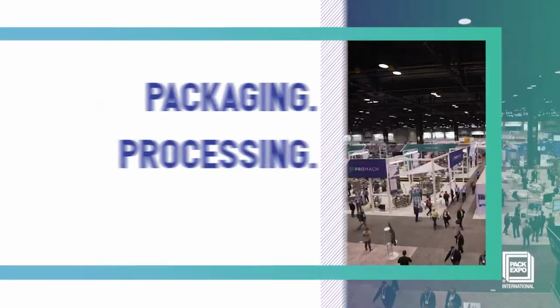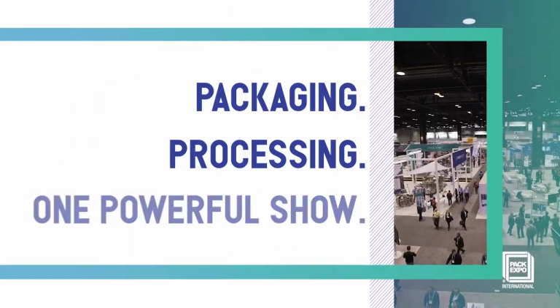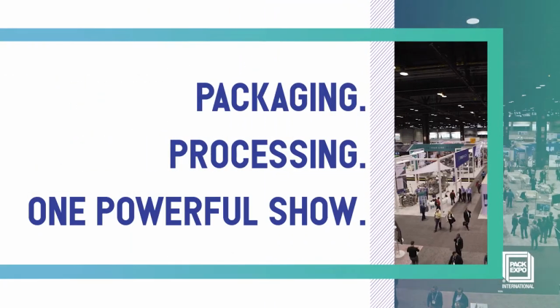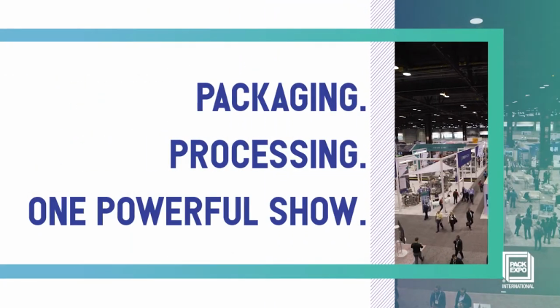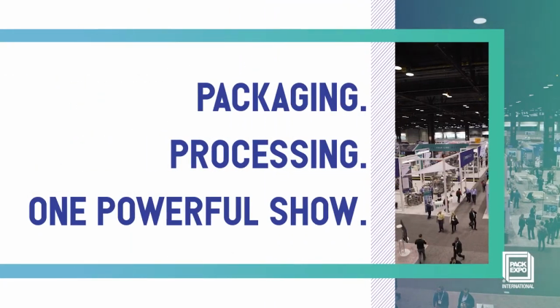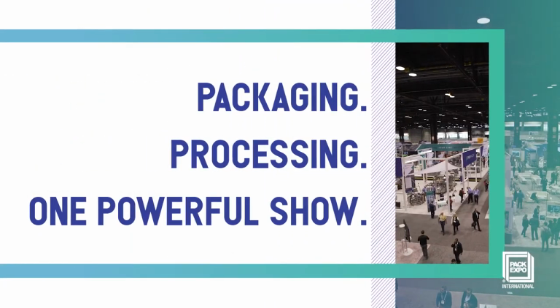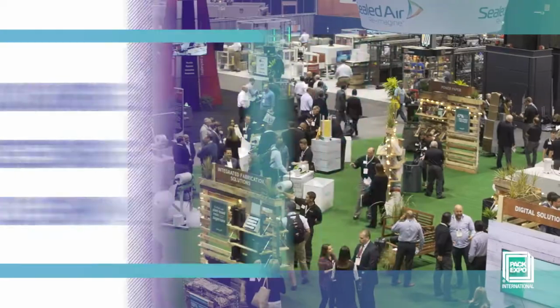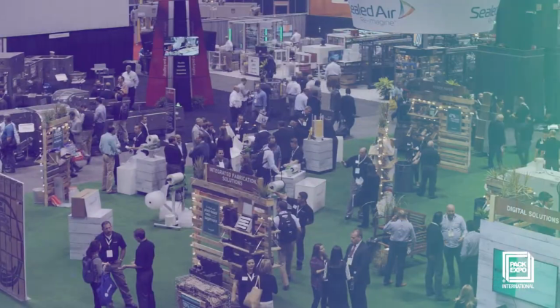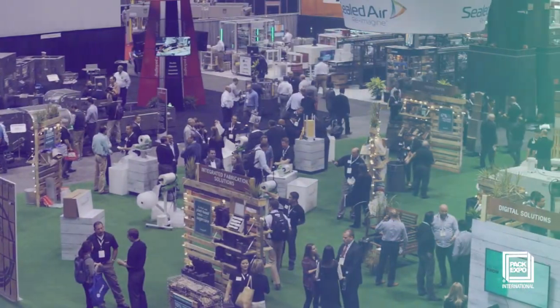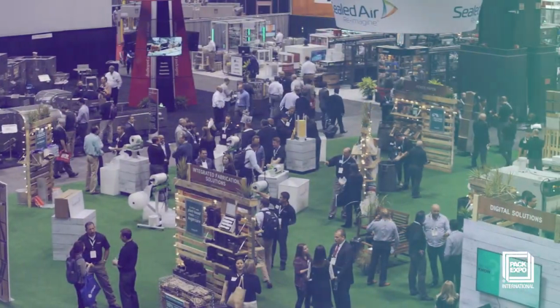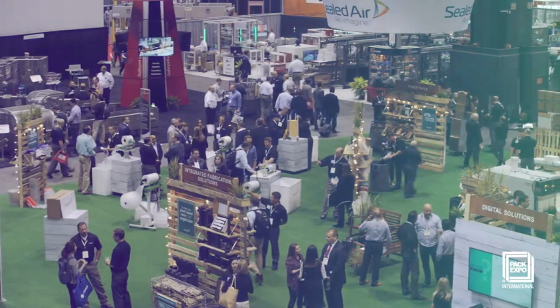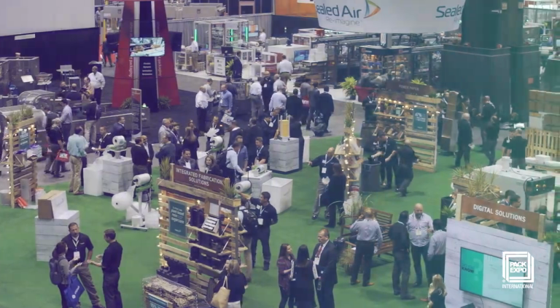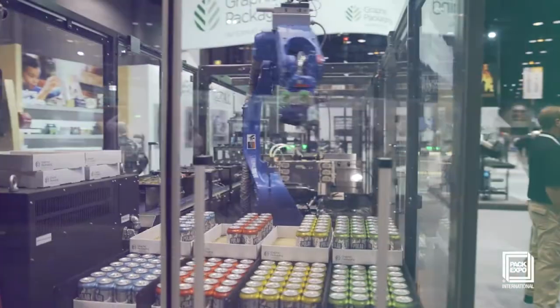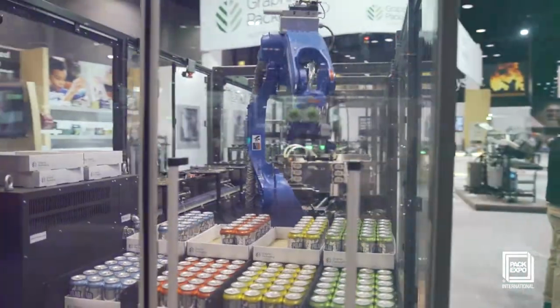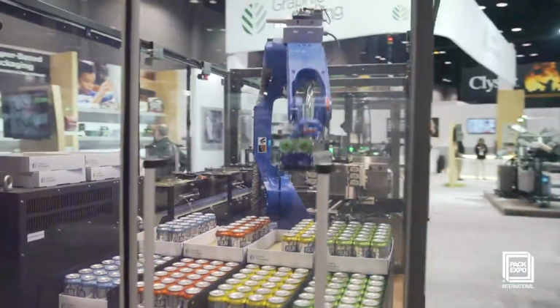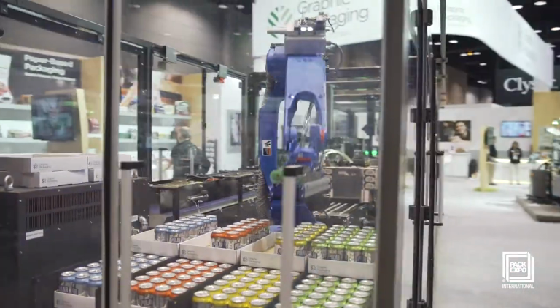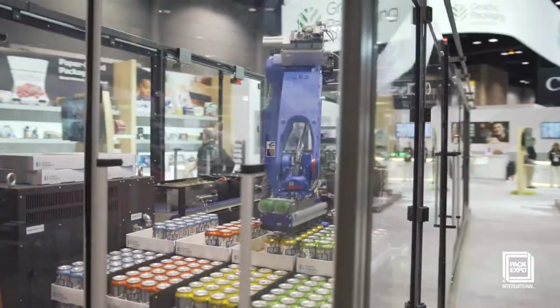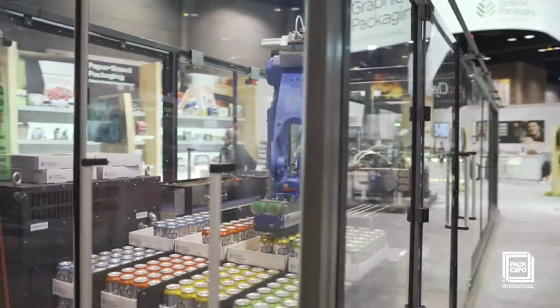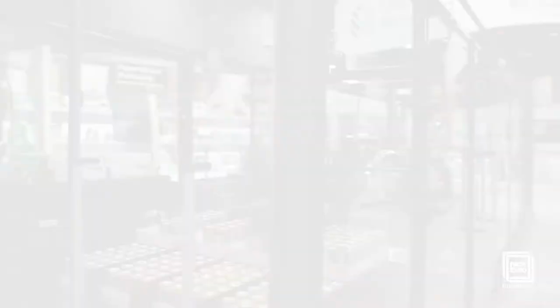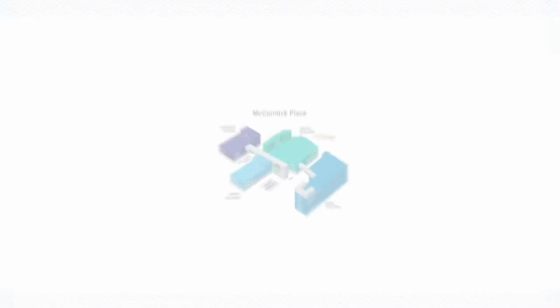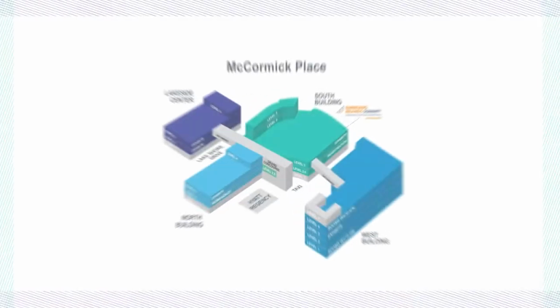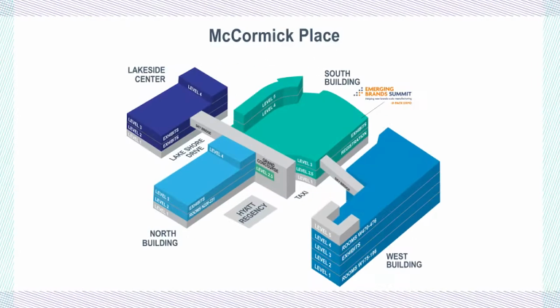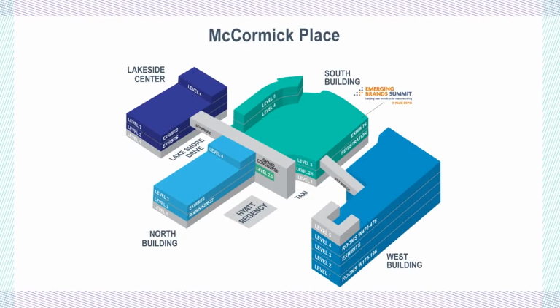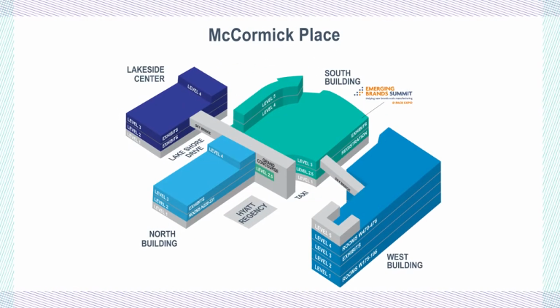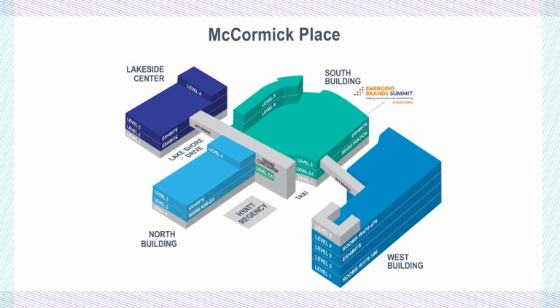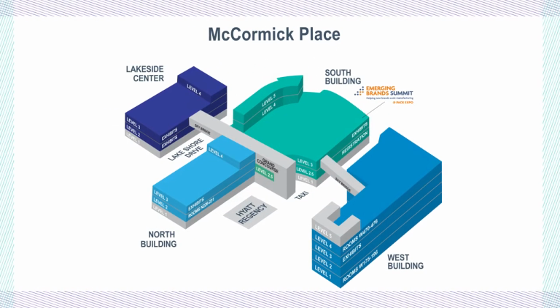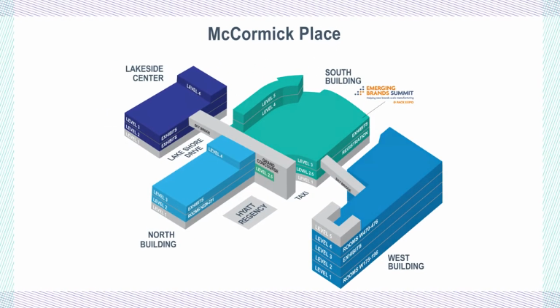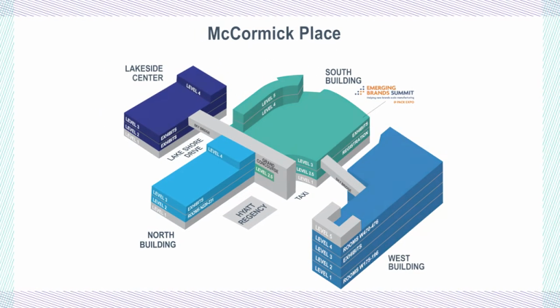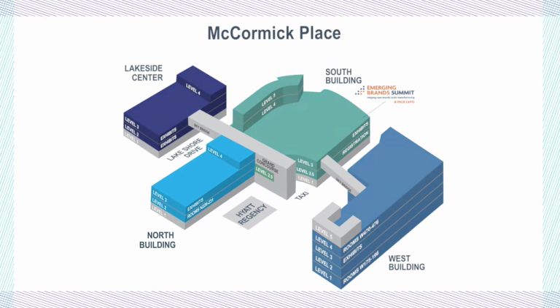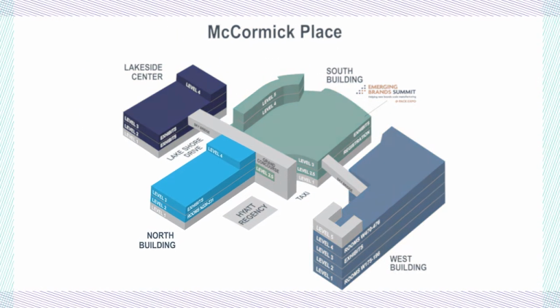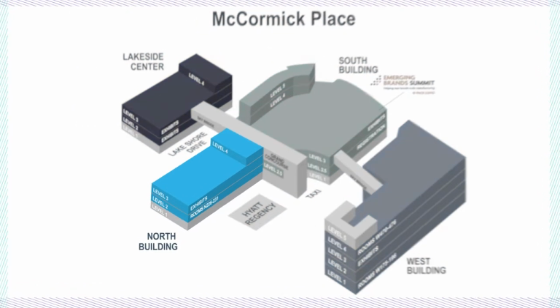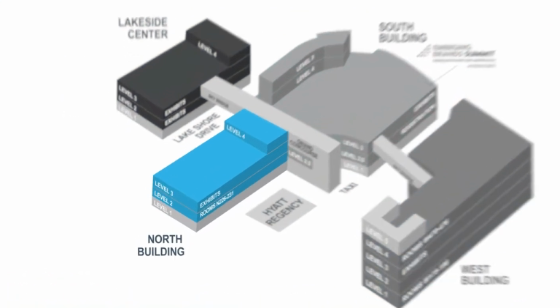There is so much to see at PAC Expo International. Come along for a quick tour of all the must-see hotspots.